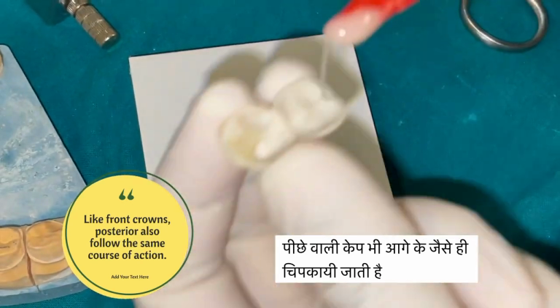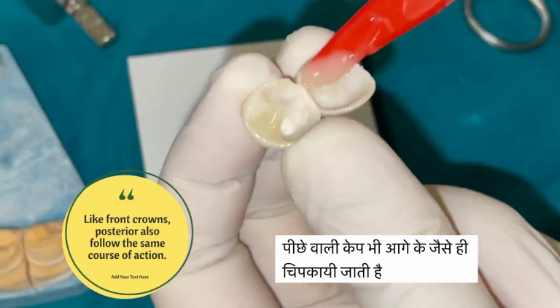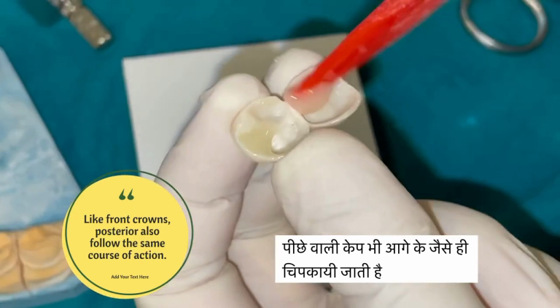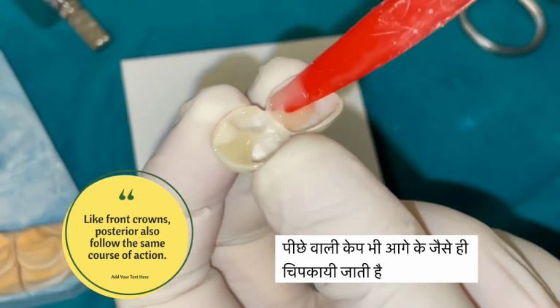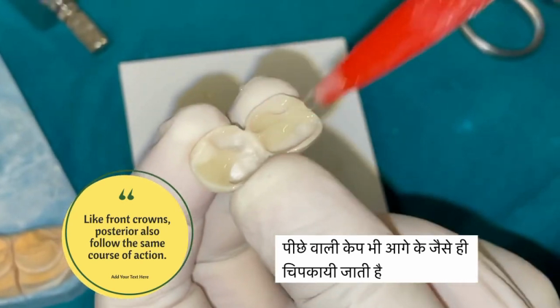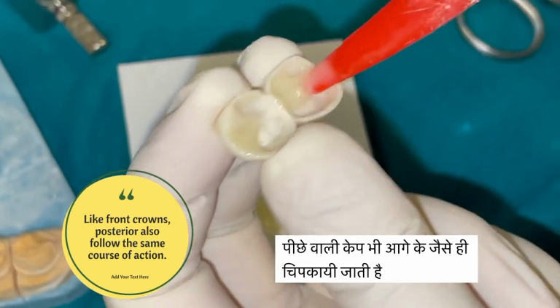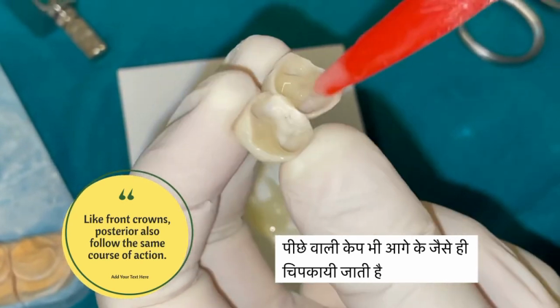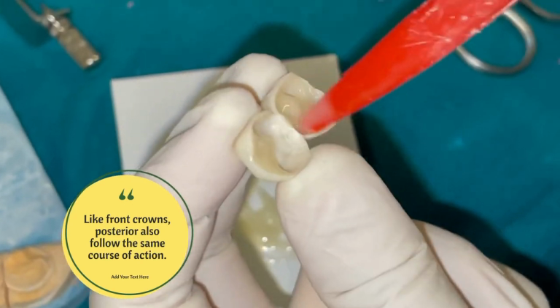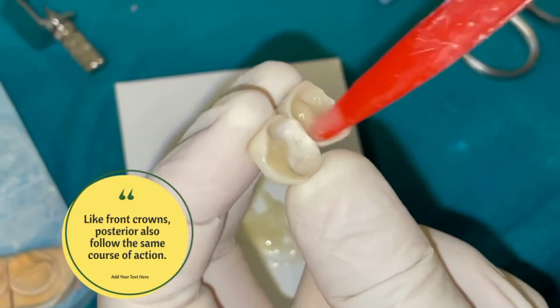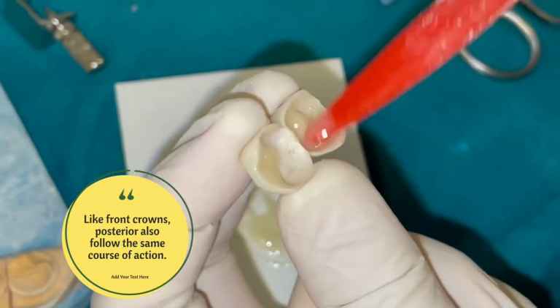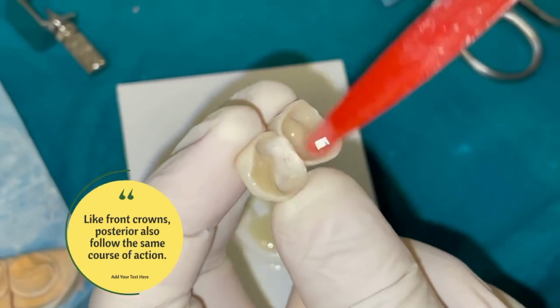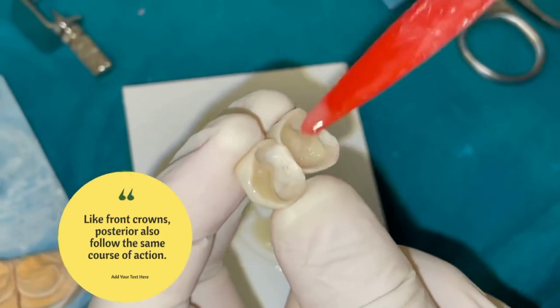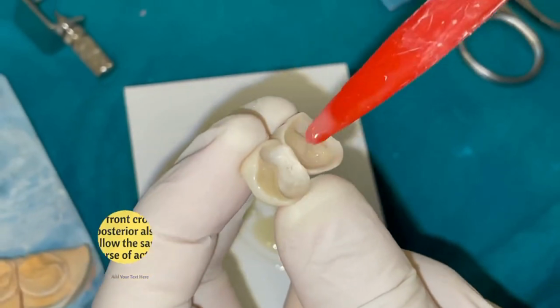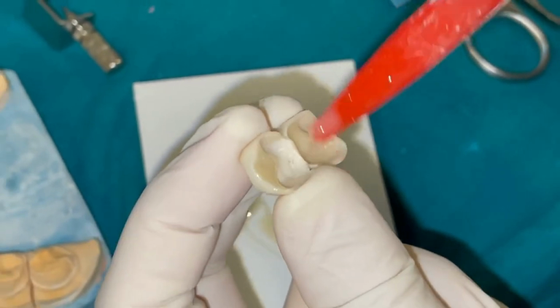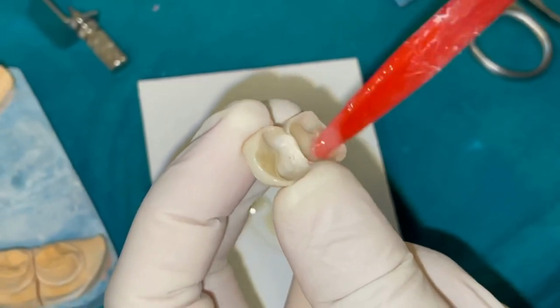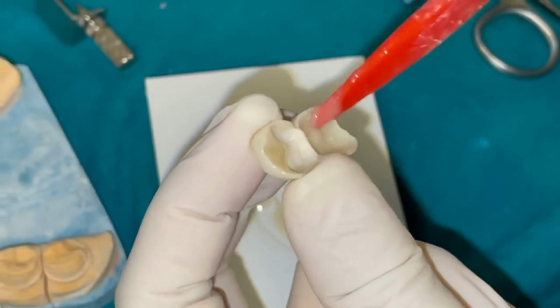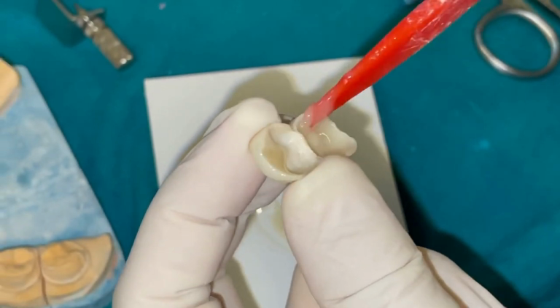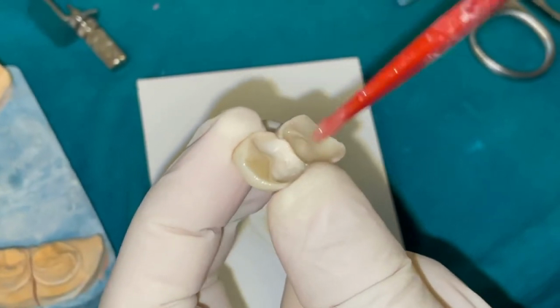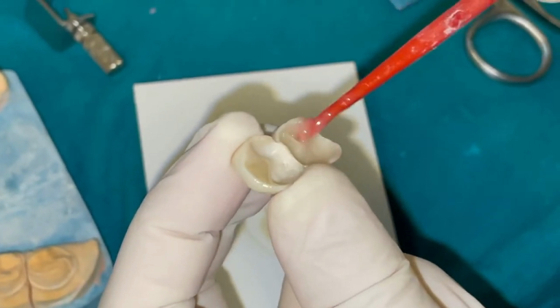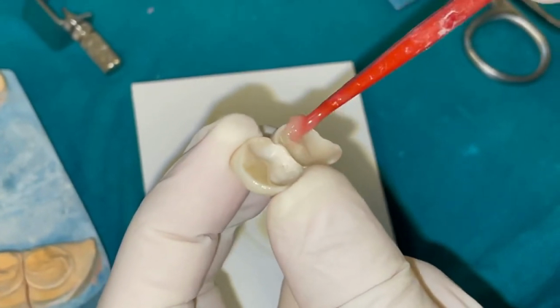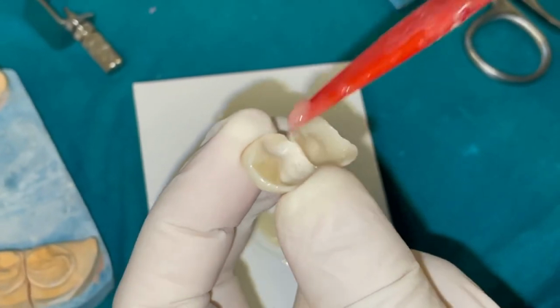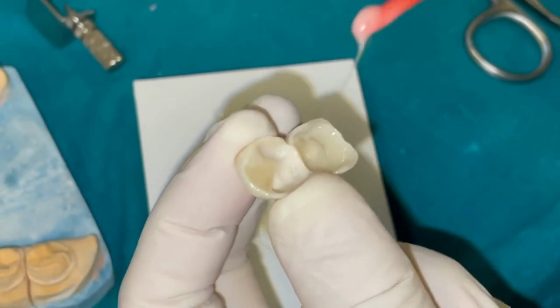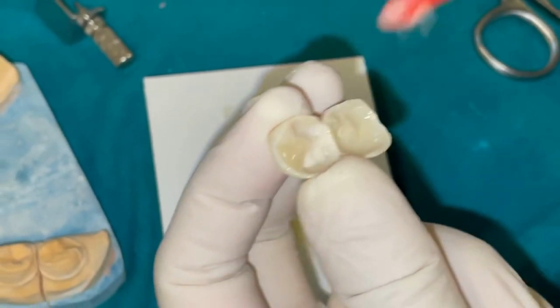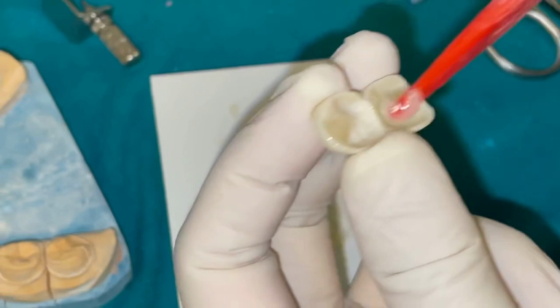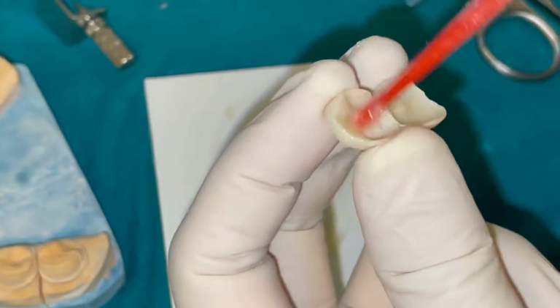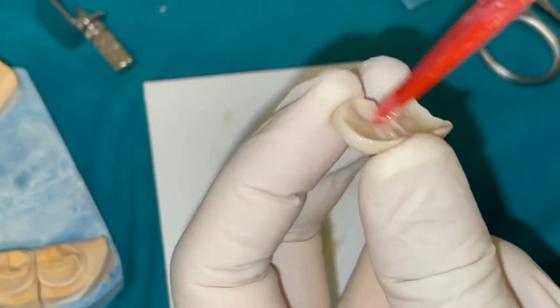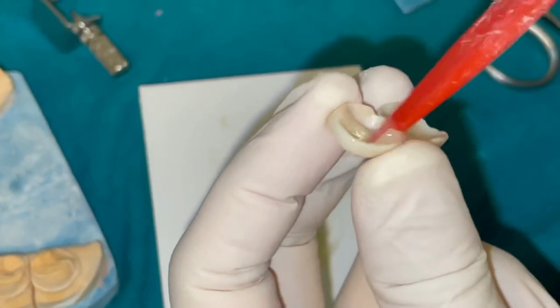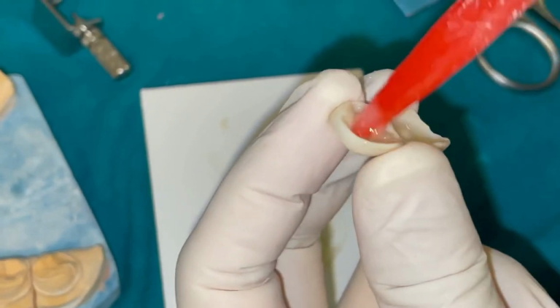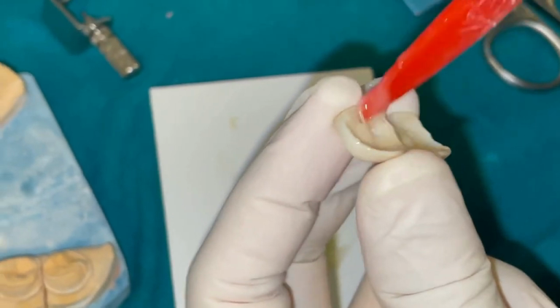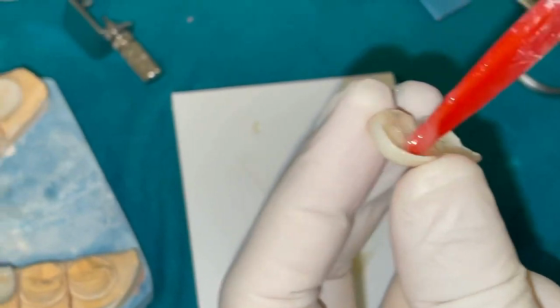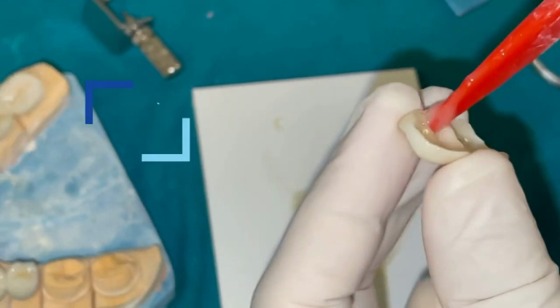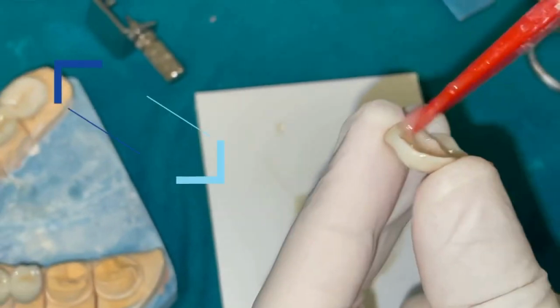These are the posterior crowns — we will fix them in the same way as the front caps were fixed.